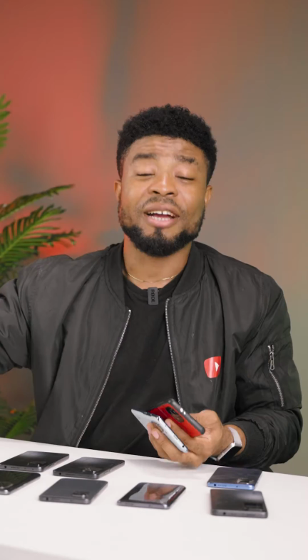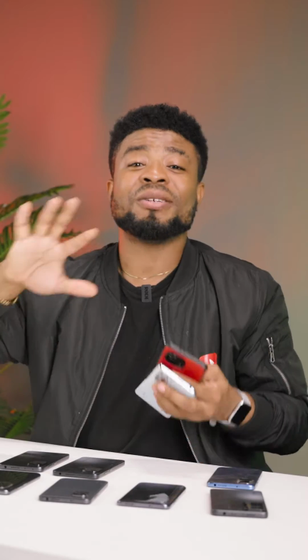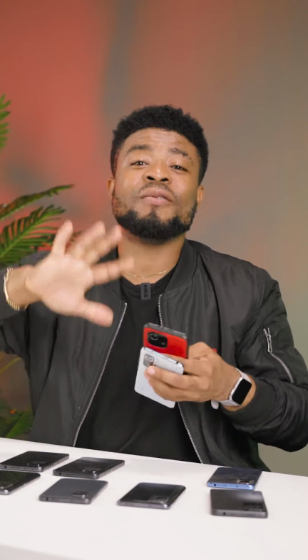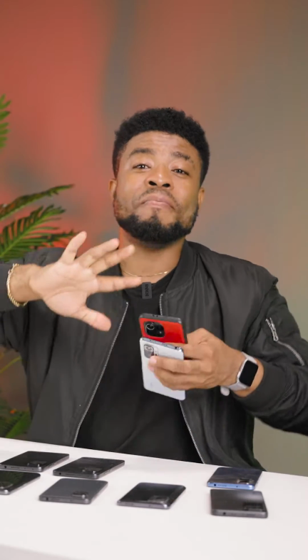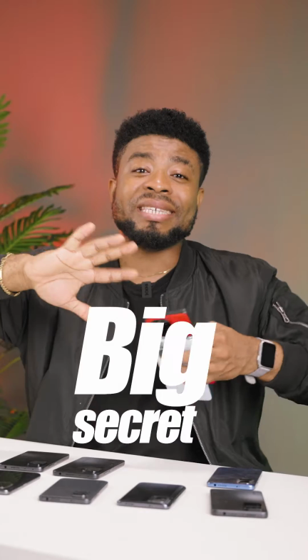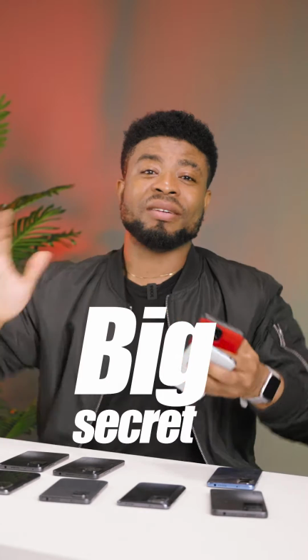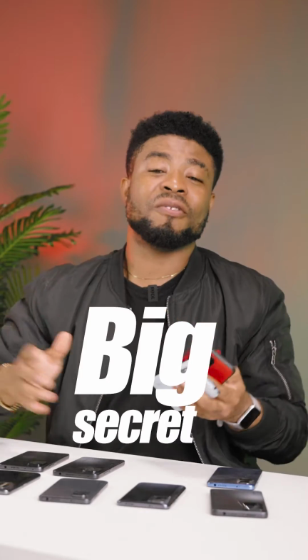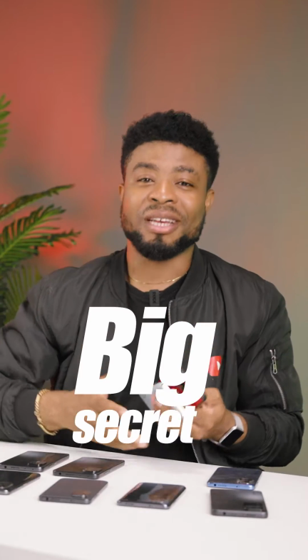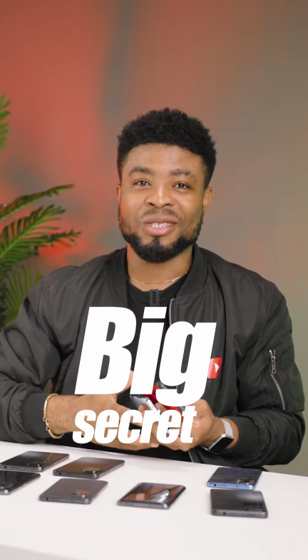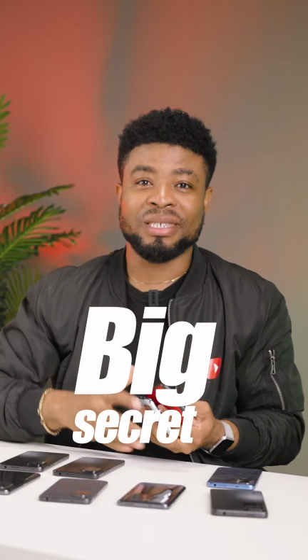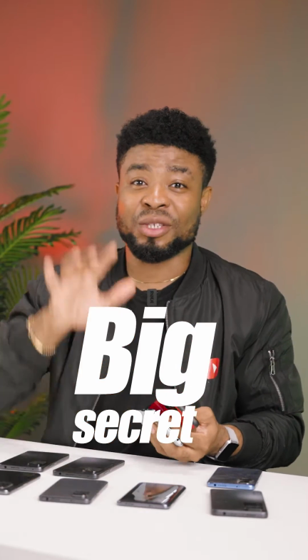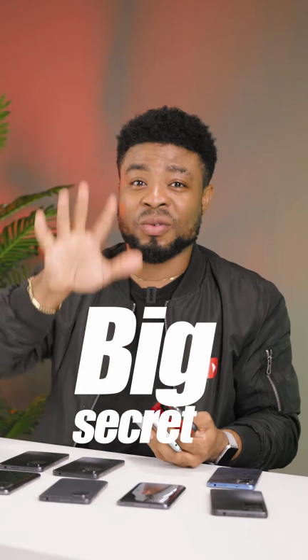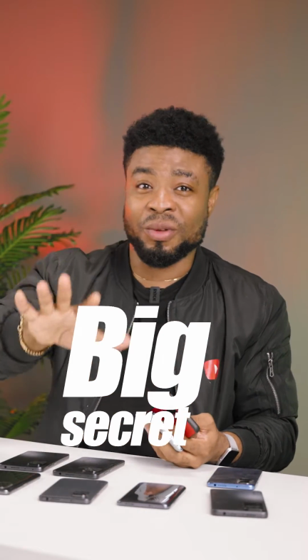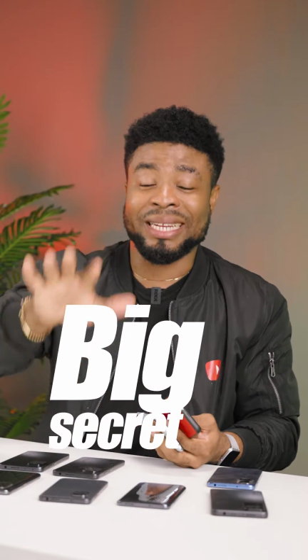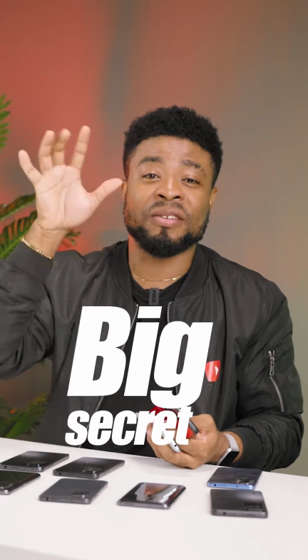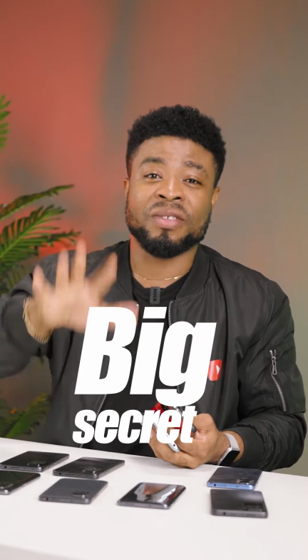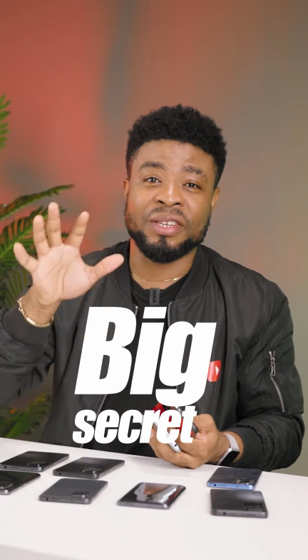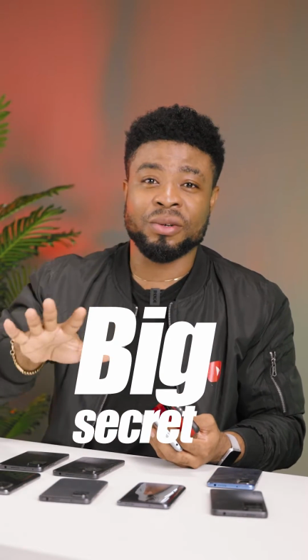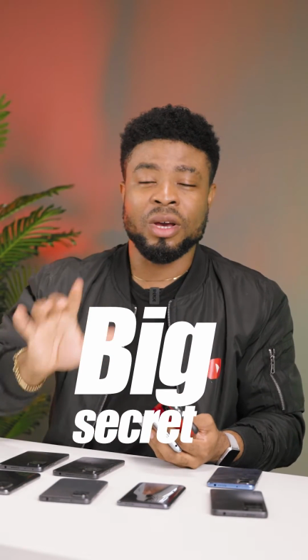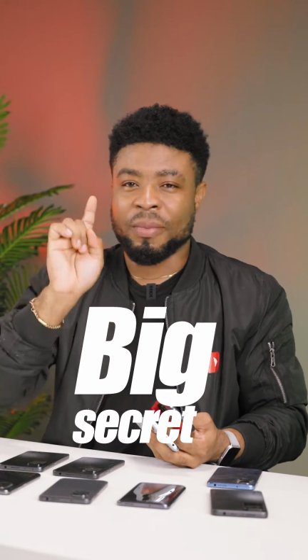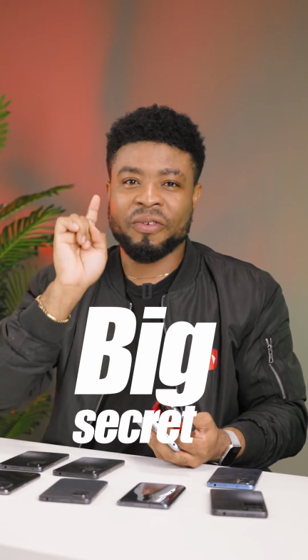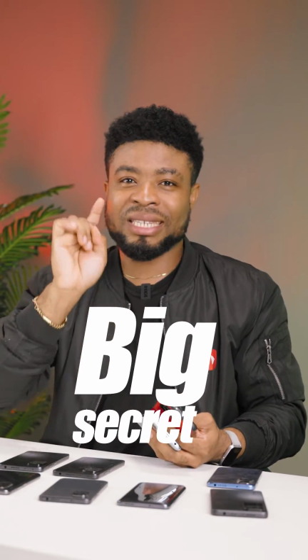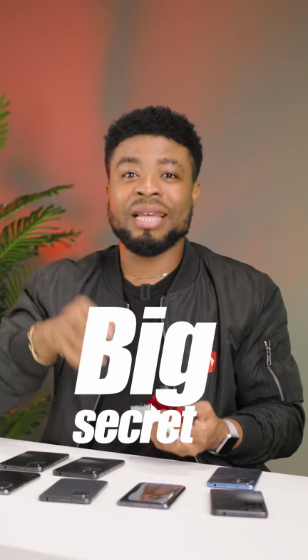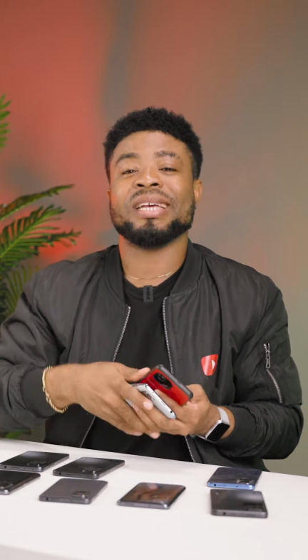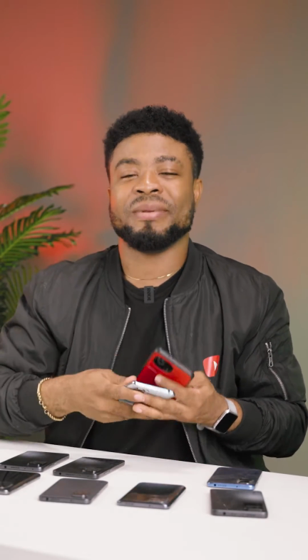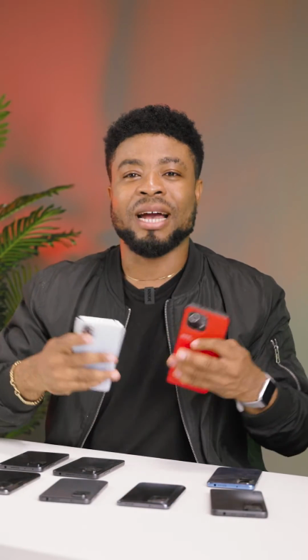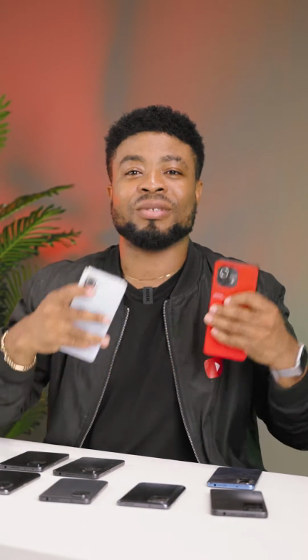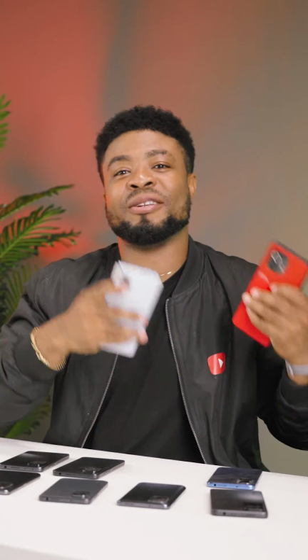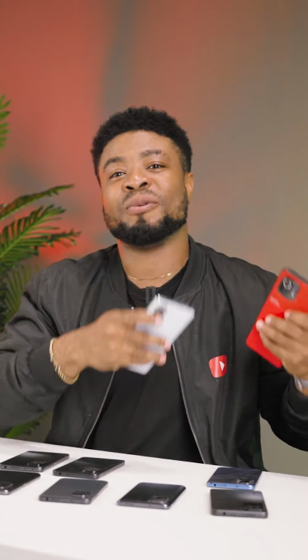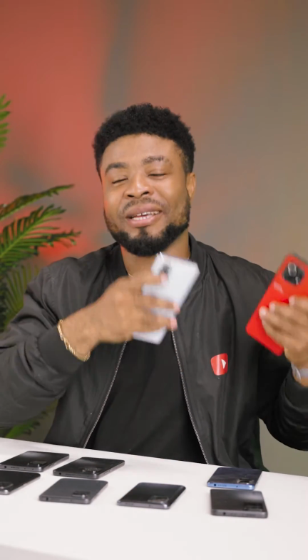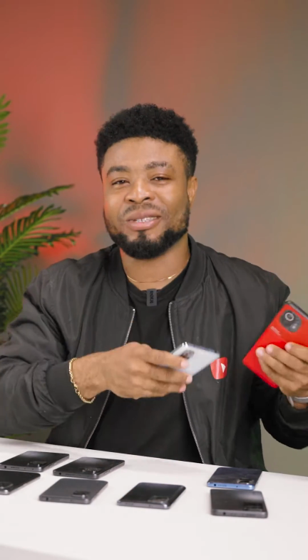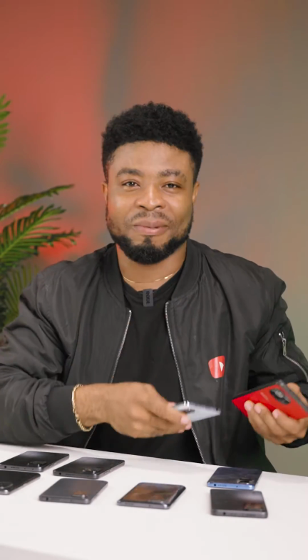I also have one big secret for Second Space I'll share with you at the end of this video, but firstly let me explain how to set up your Second Space.